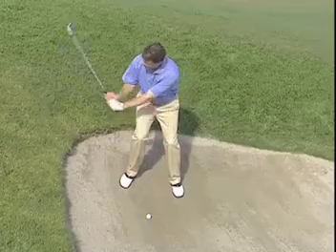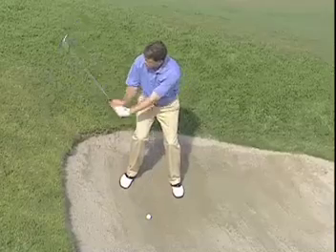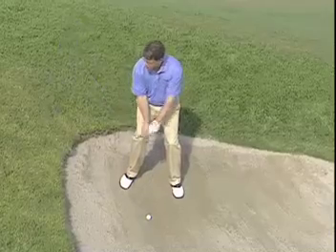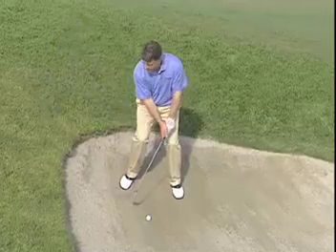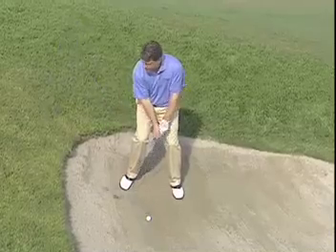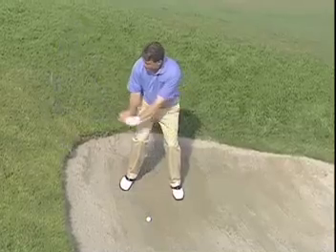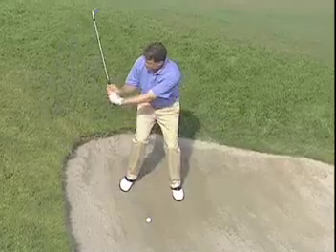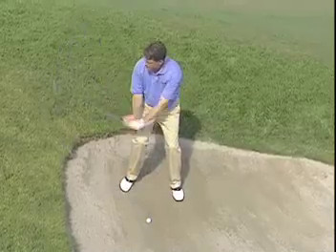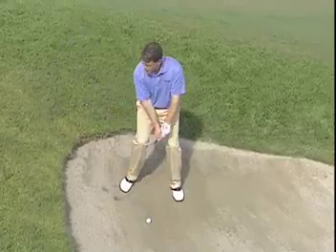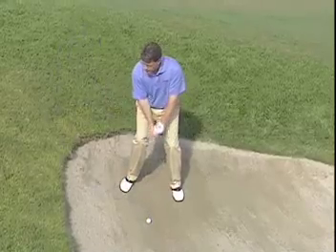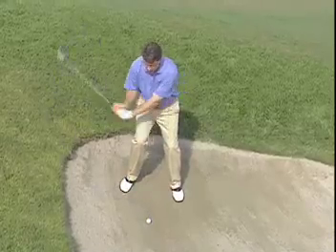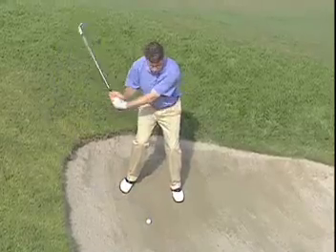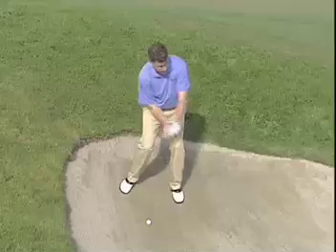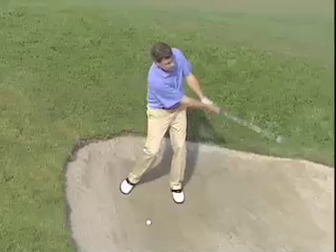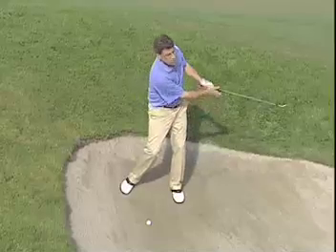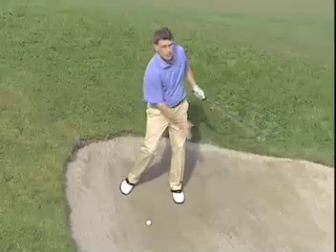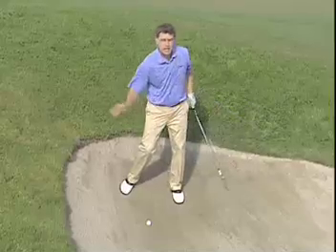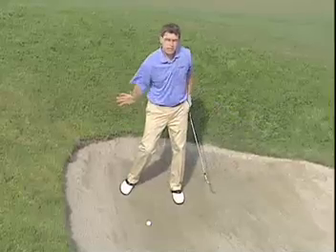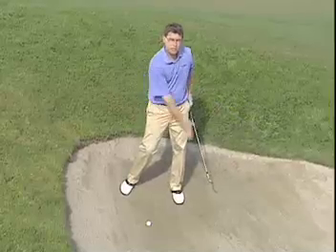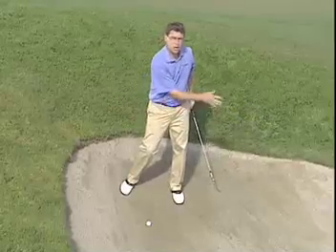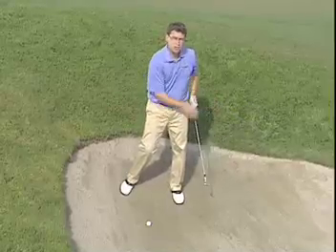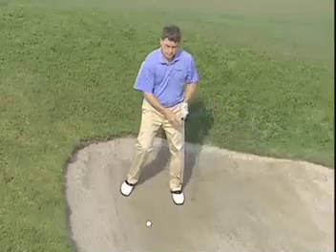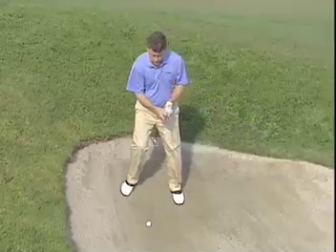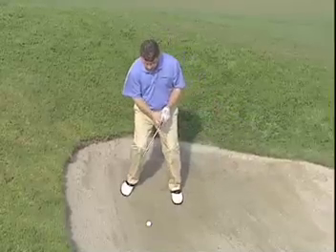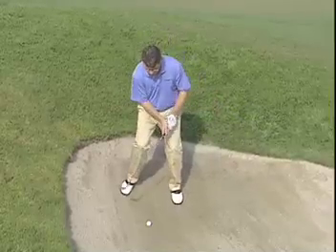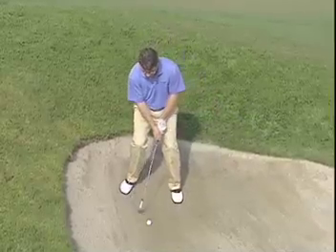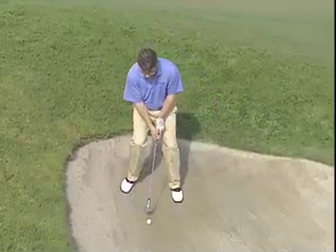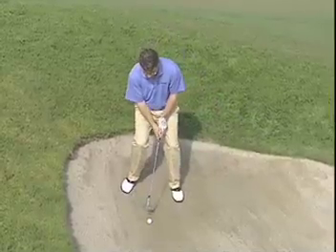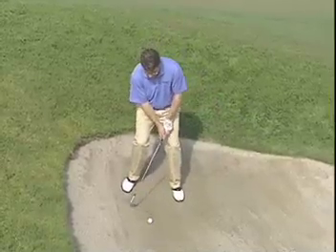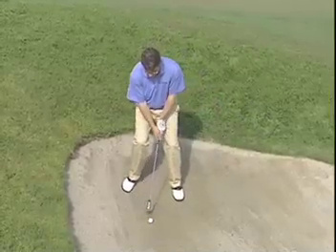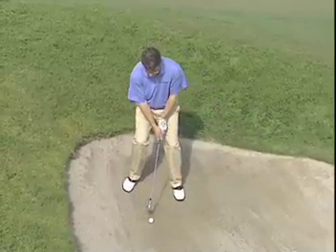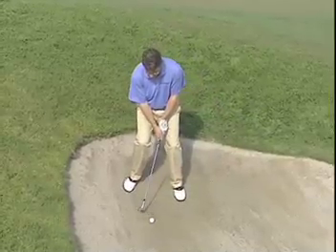From there you want to hinge the club up abruptly on the backswing and swing it down the hill. Keep the club as low as possible down through the ball. Let's give it a try.